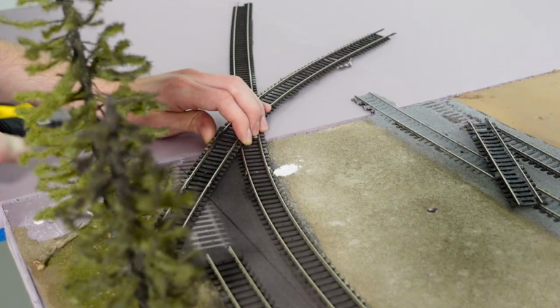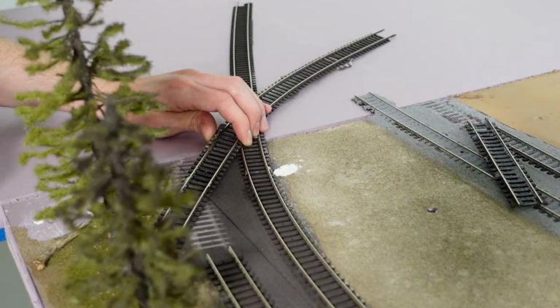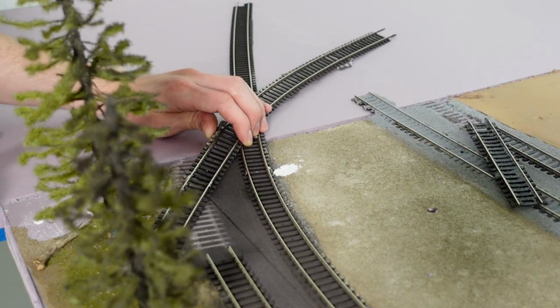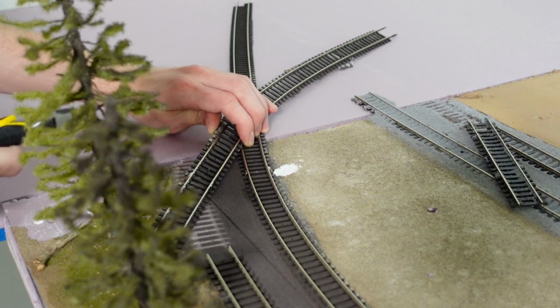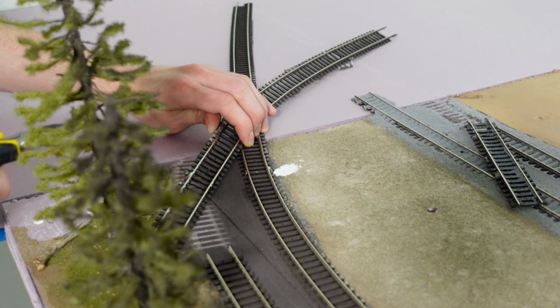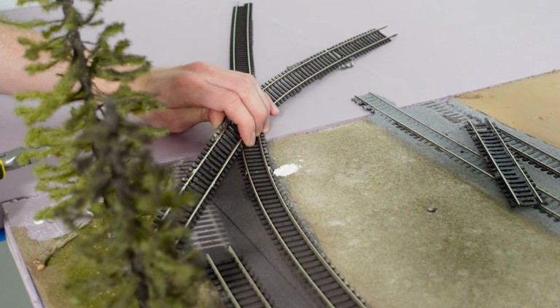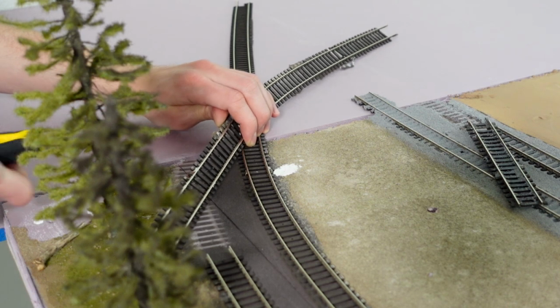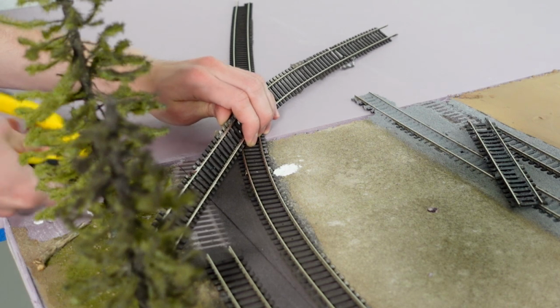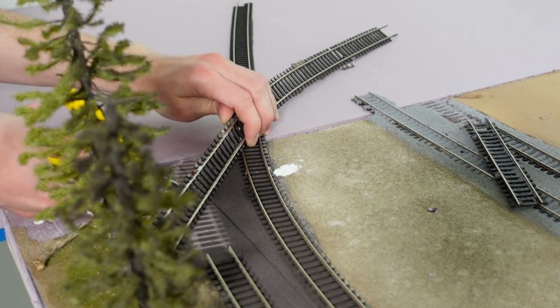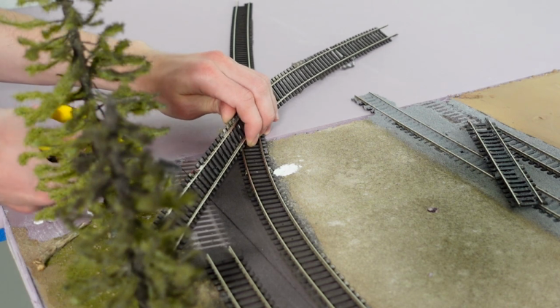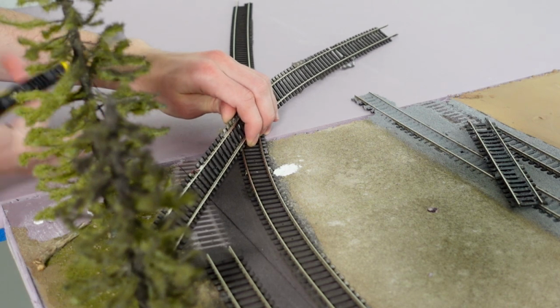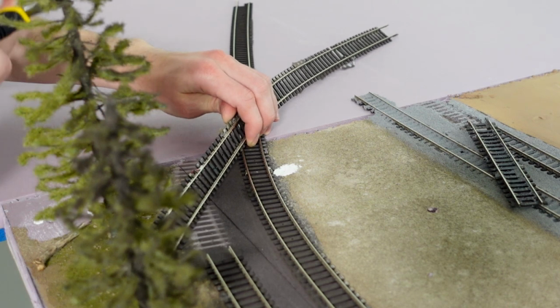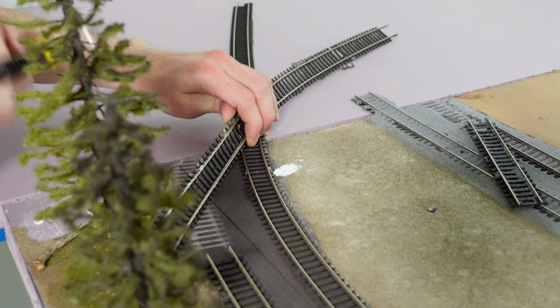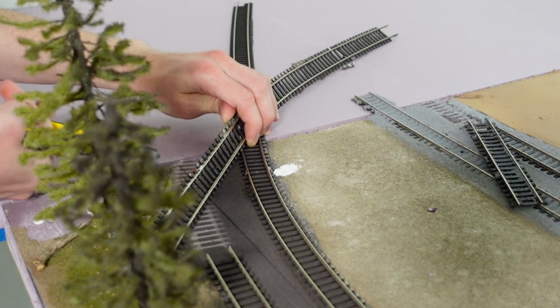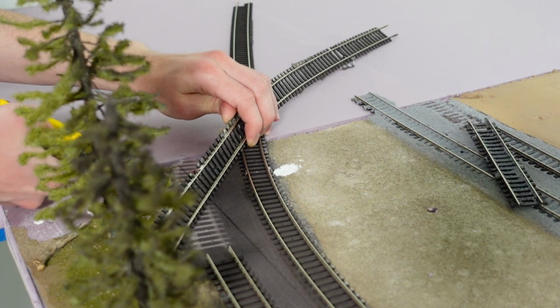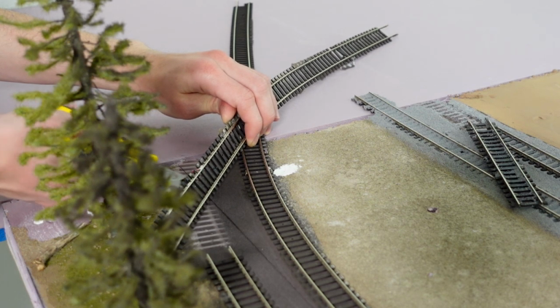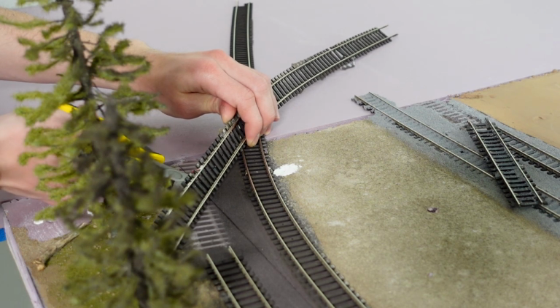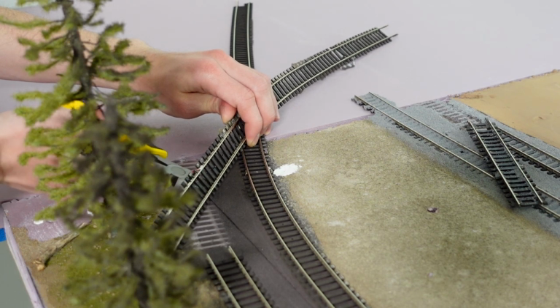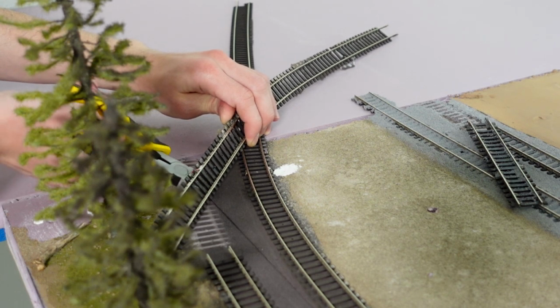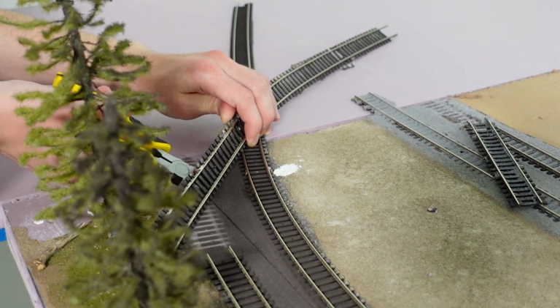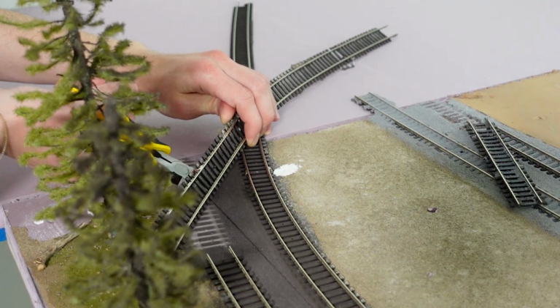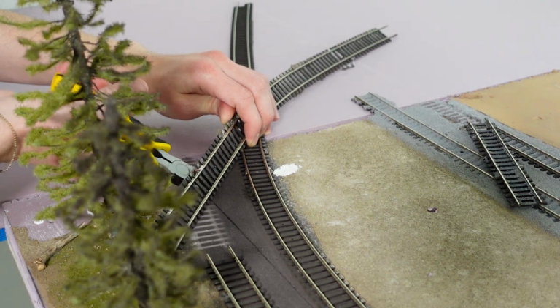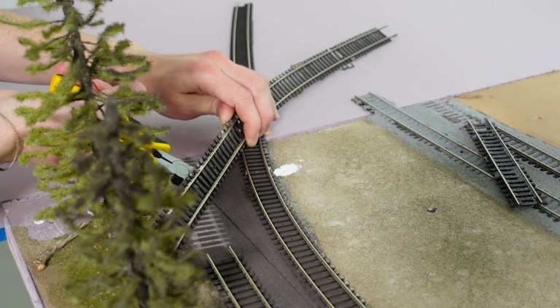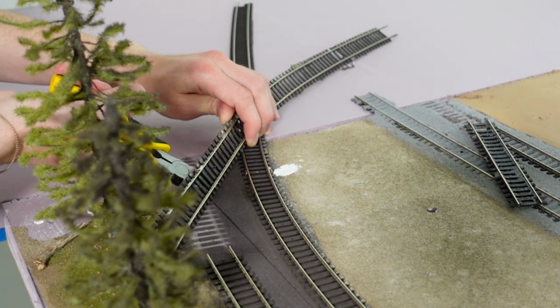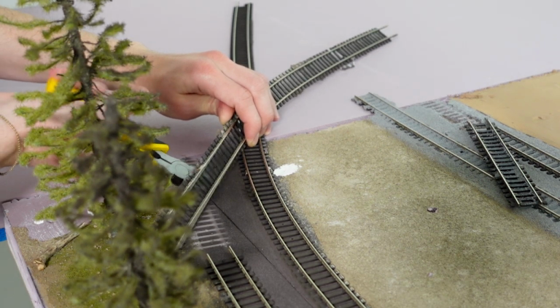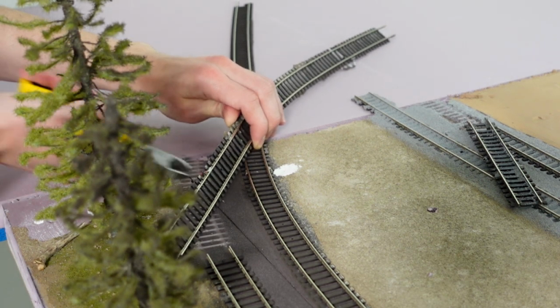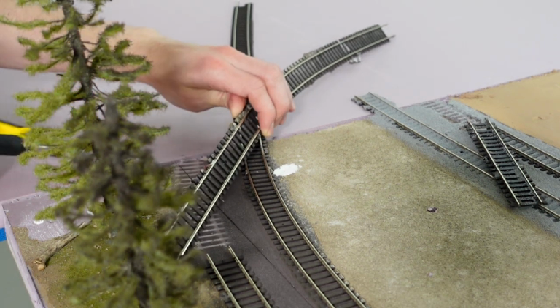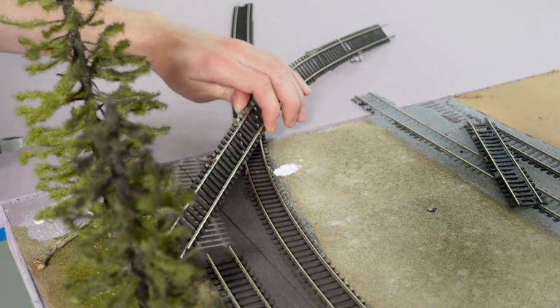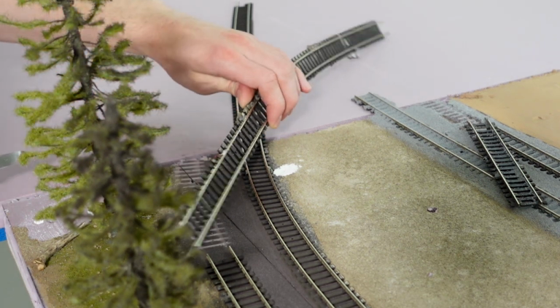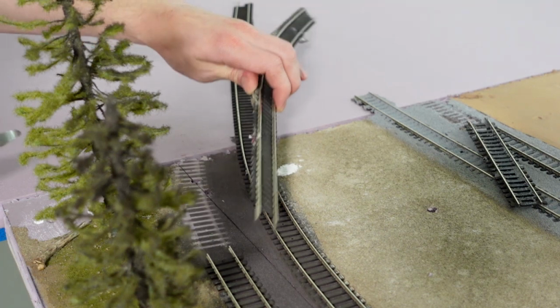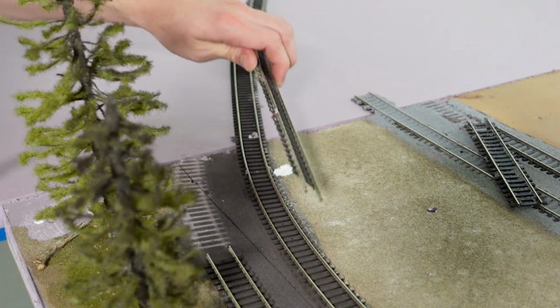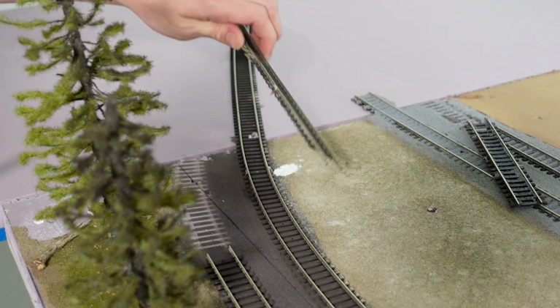After getting that done, I decided to clip off this little section of track so that way we can put a nice new fresh one down.